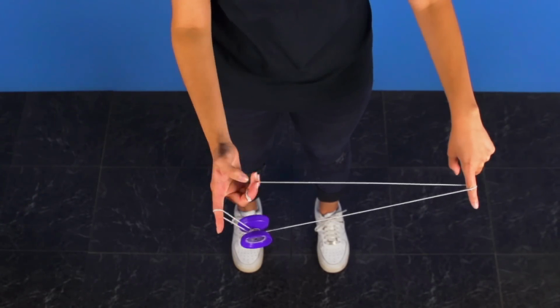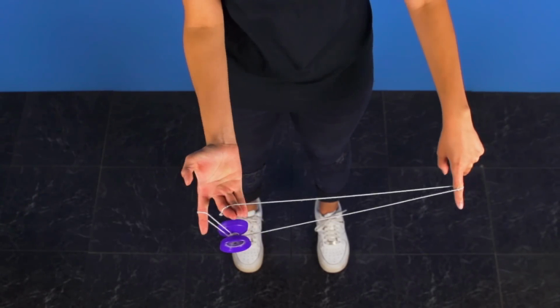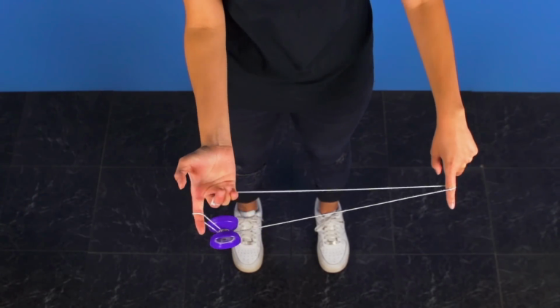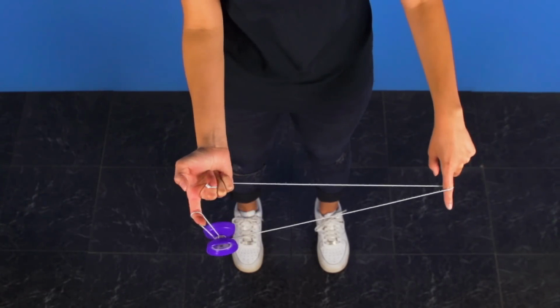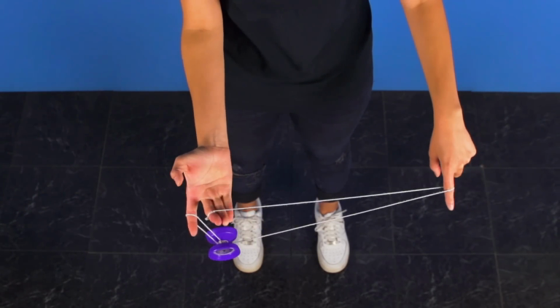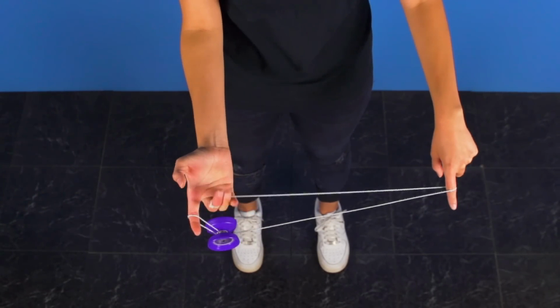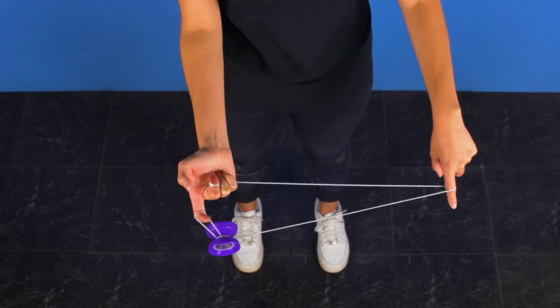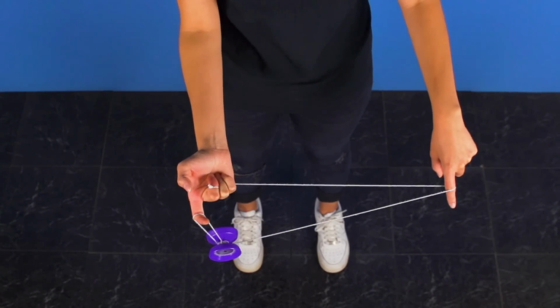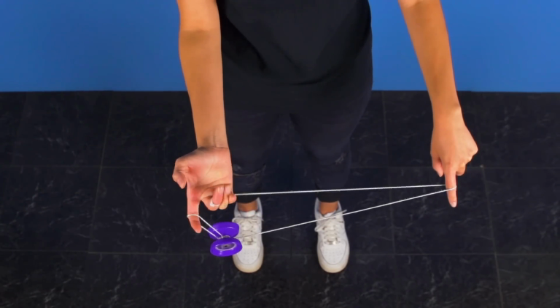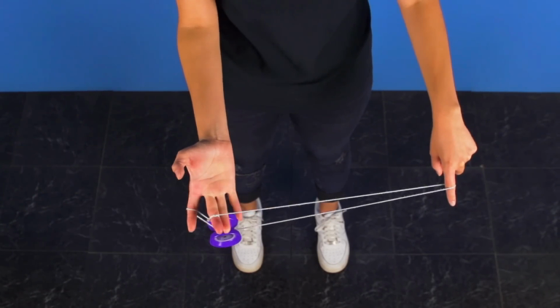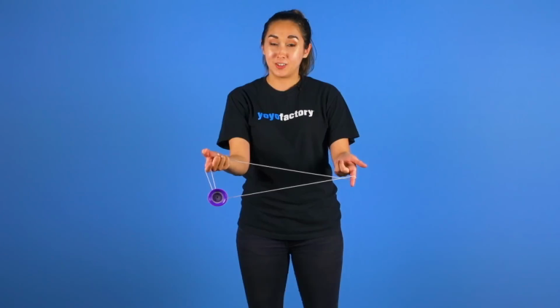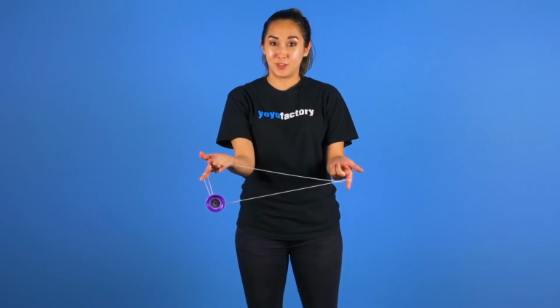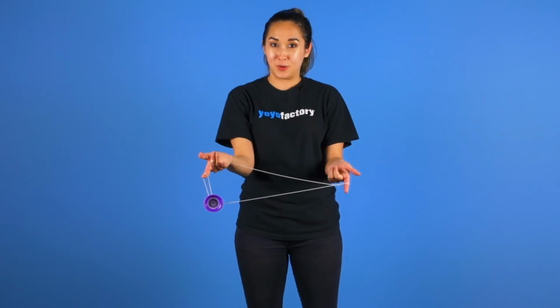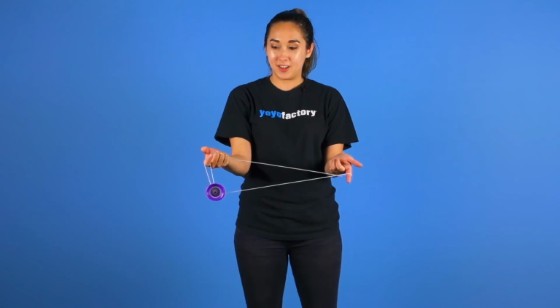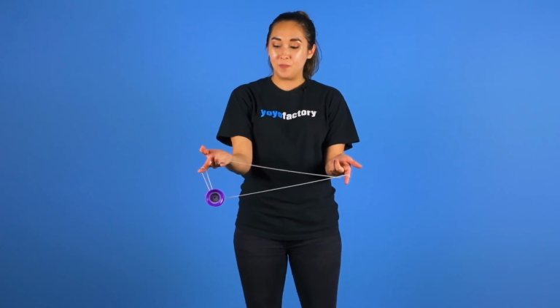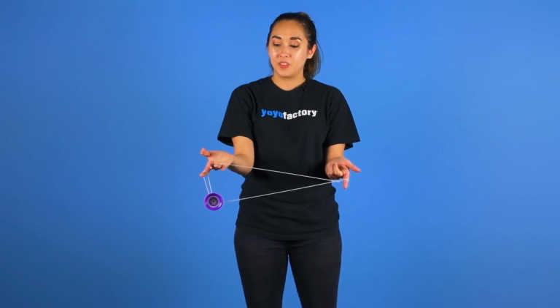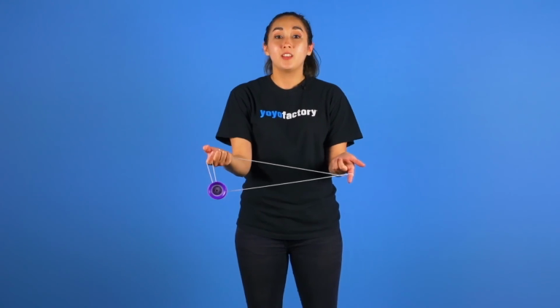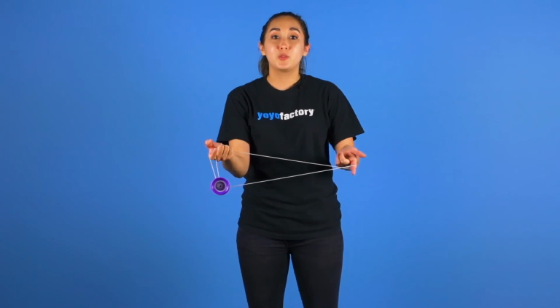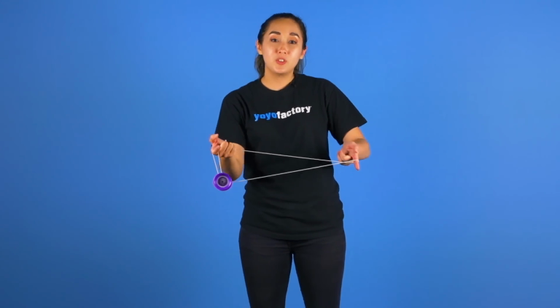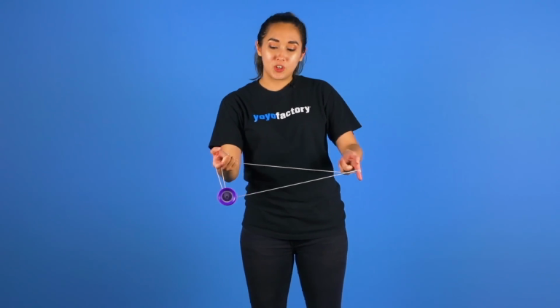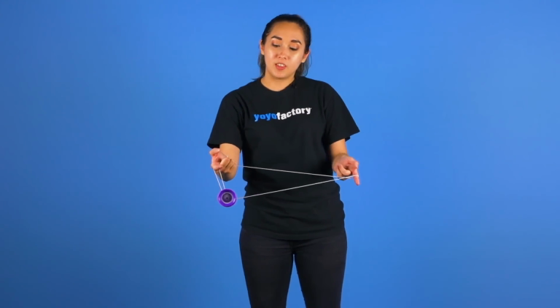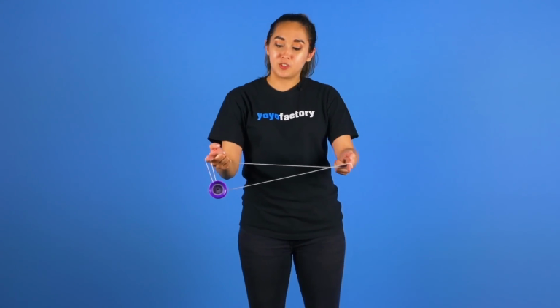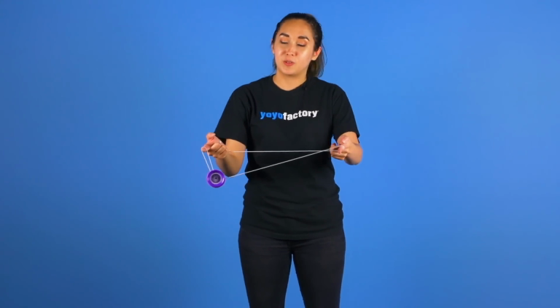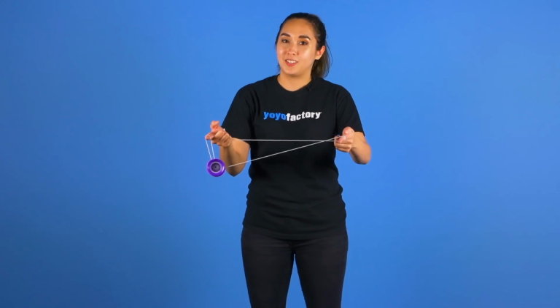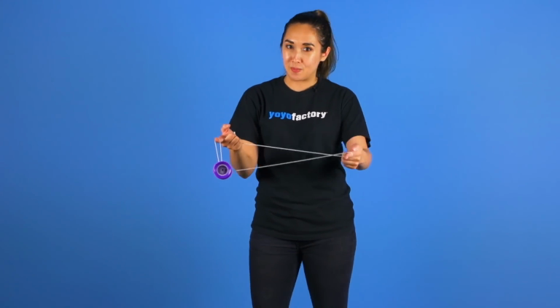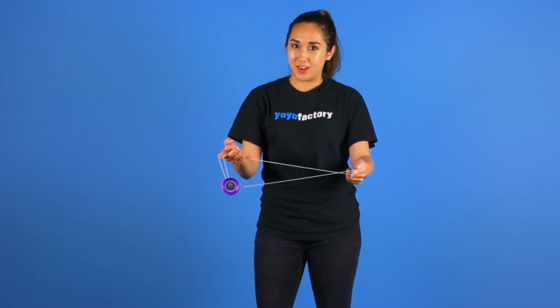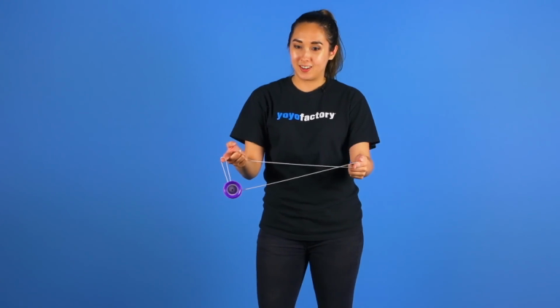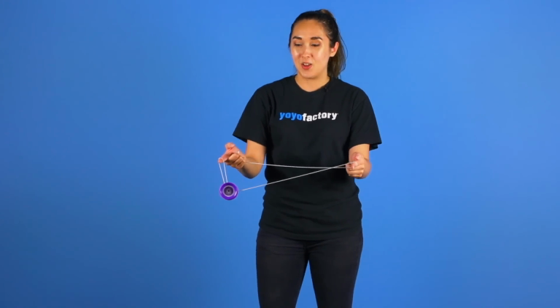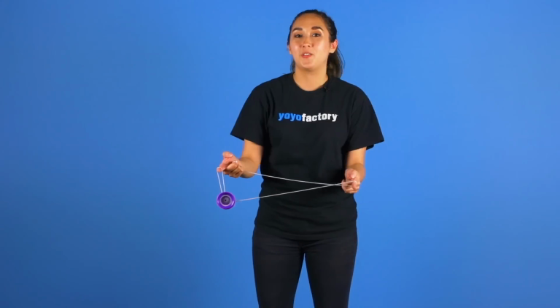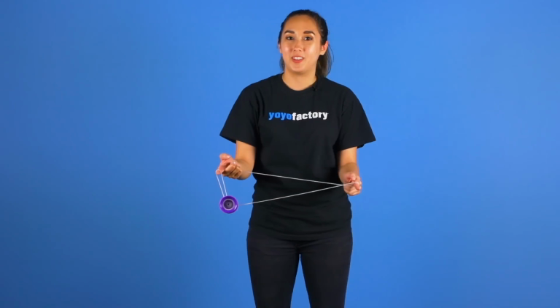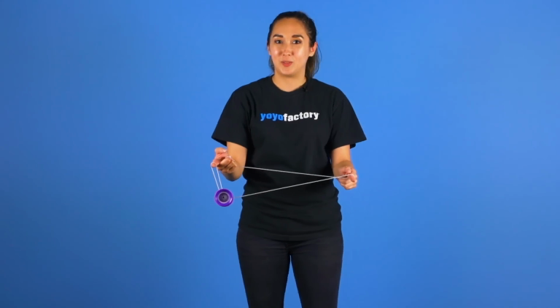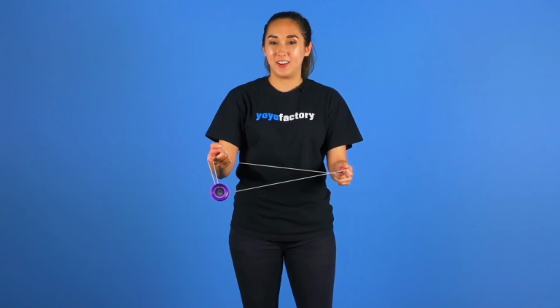You want to make sure that you grab the string with your three fingers on your throw hand. This will ensure that the strings will stay separated for the next part.